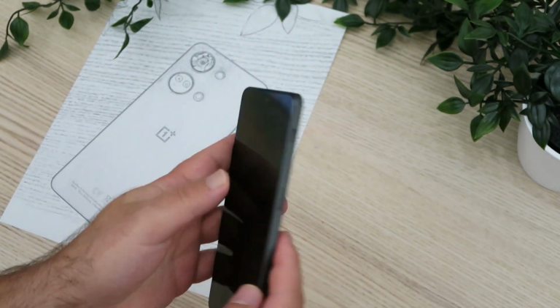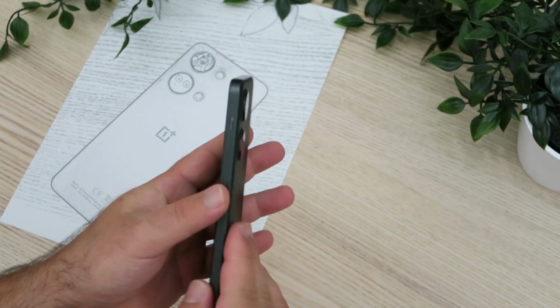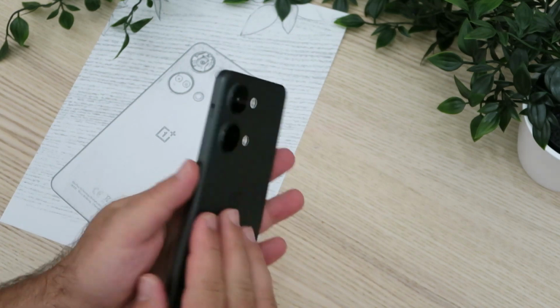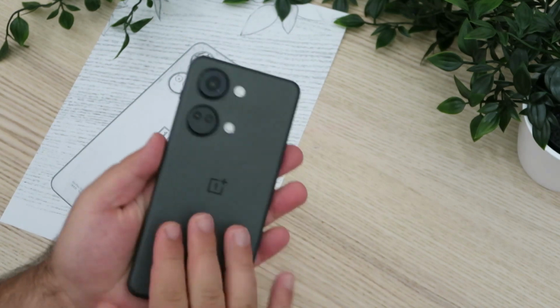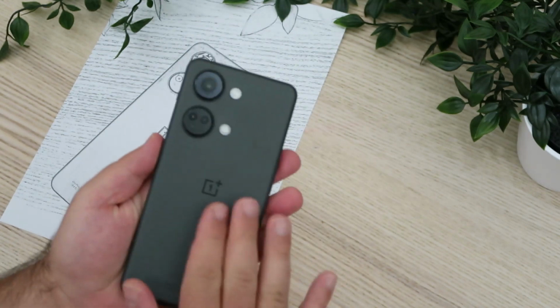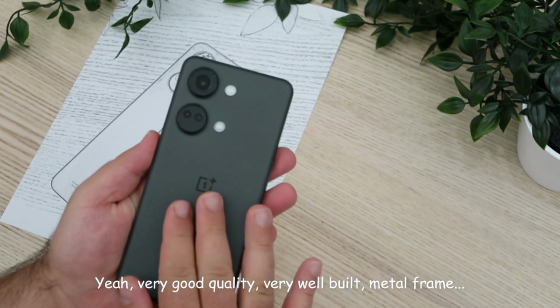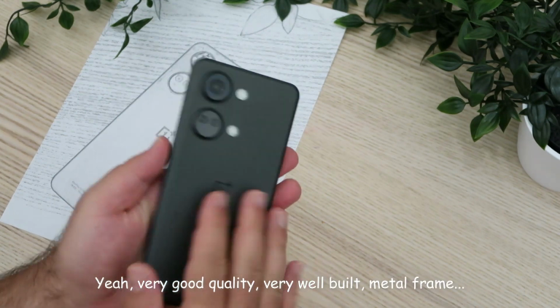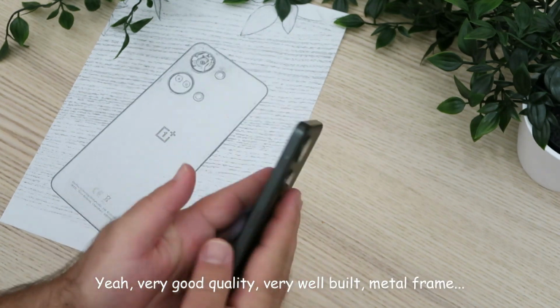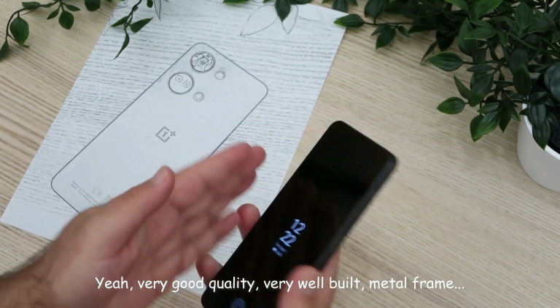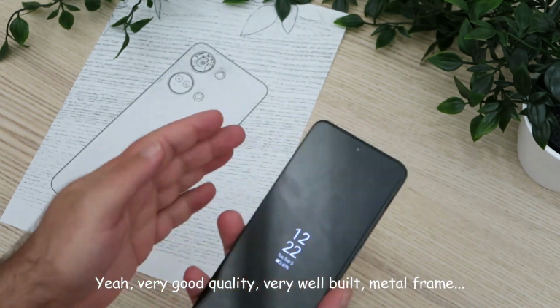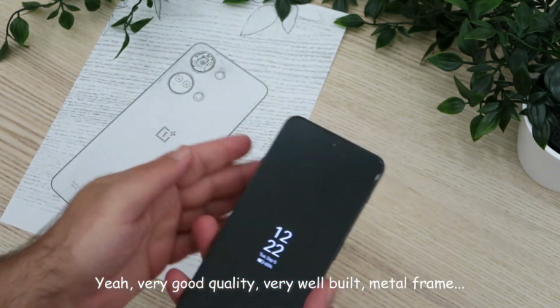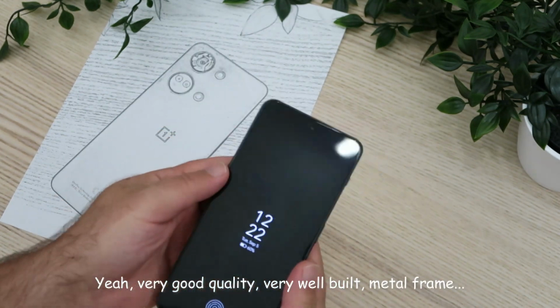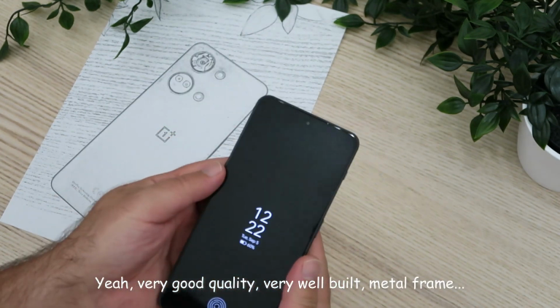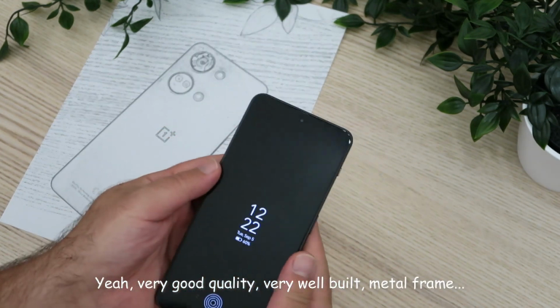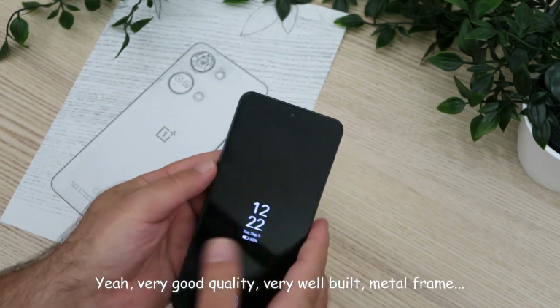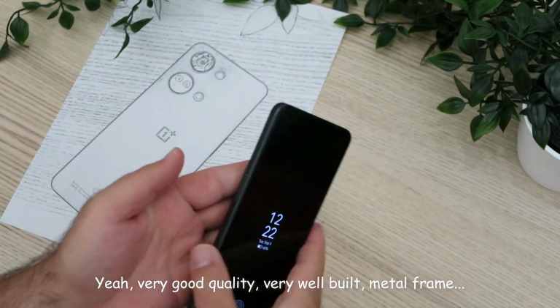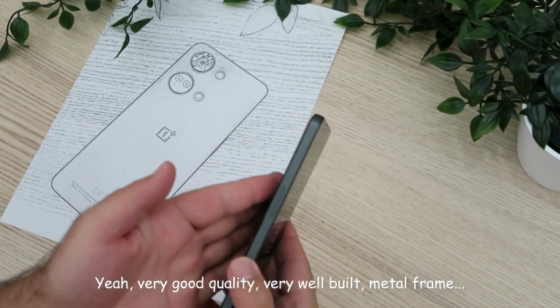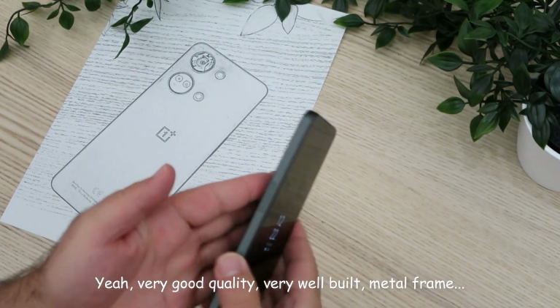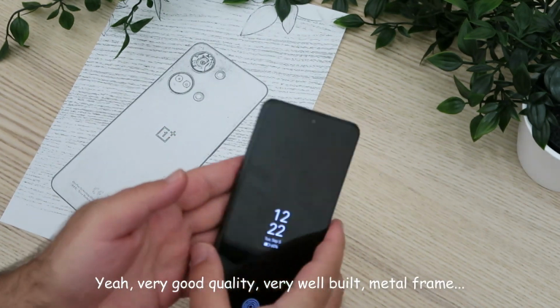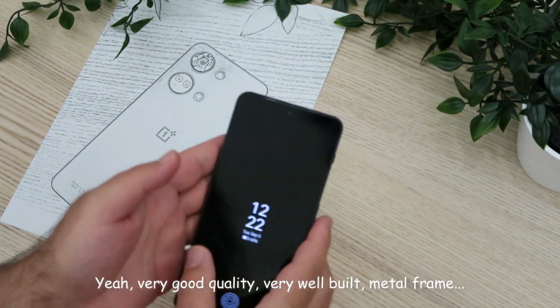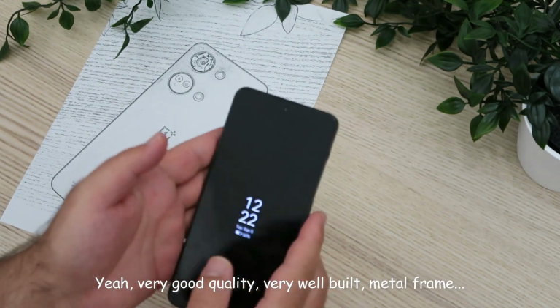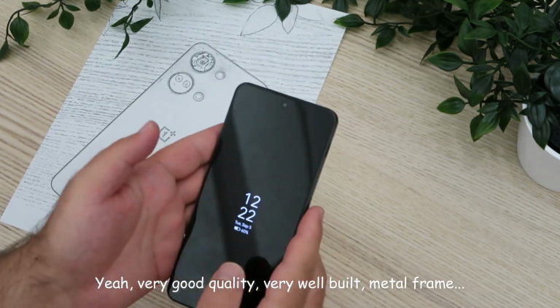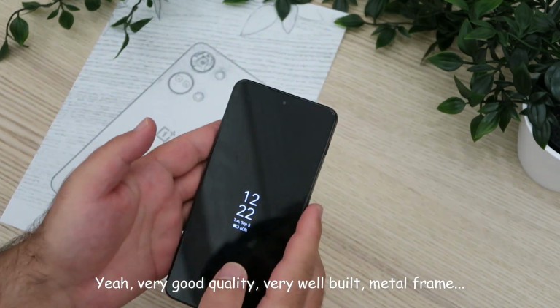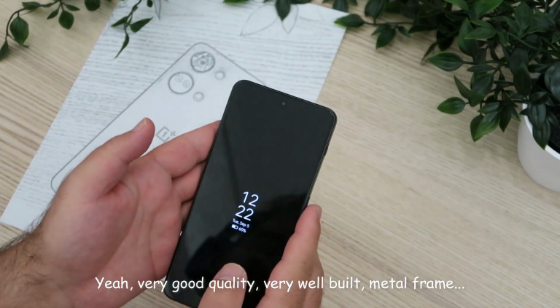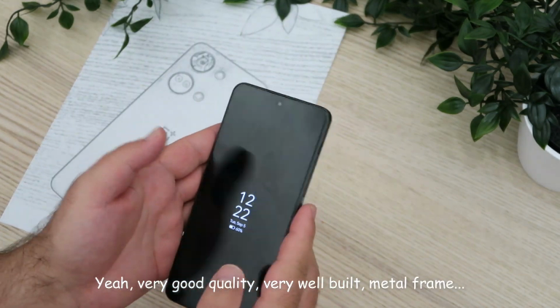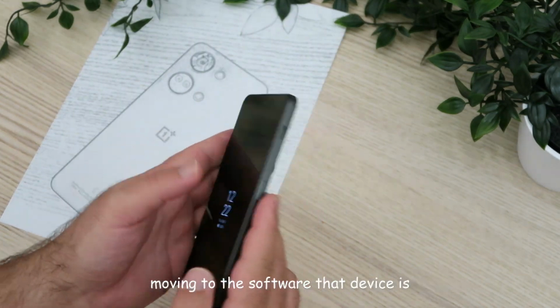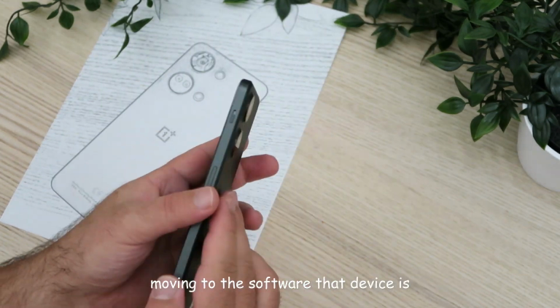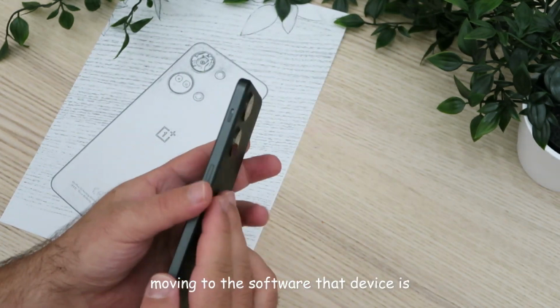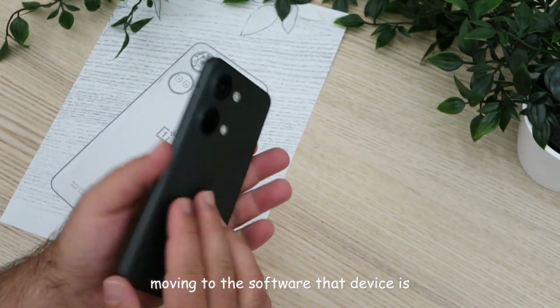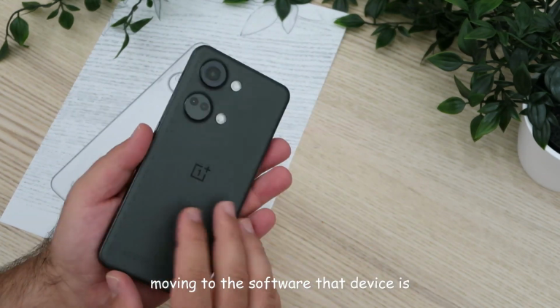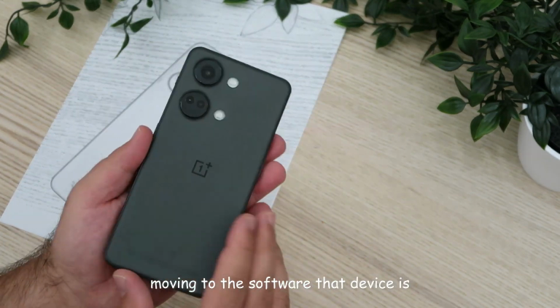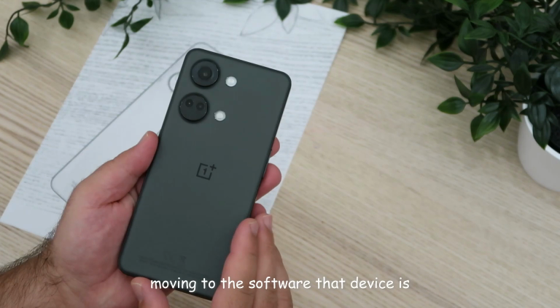Very good quality, very well built, metal frame.